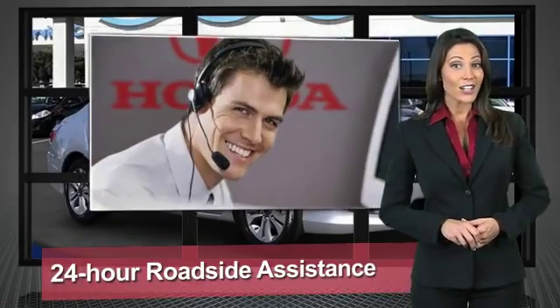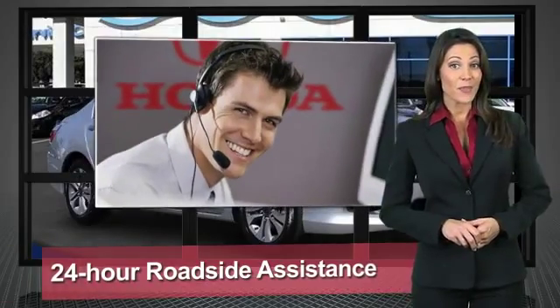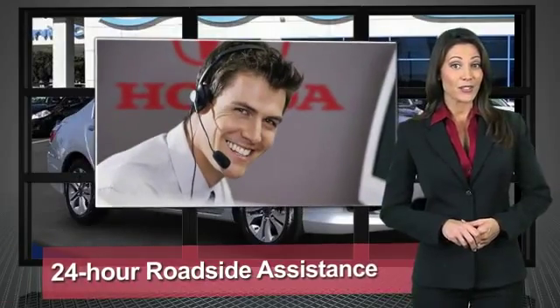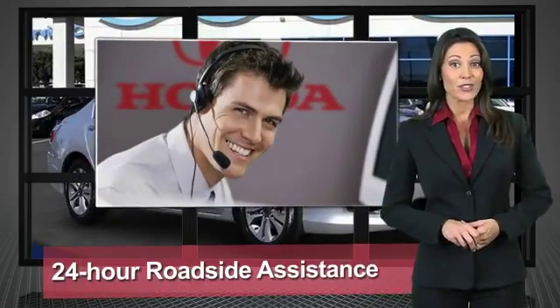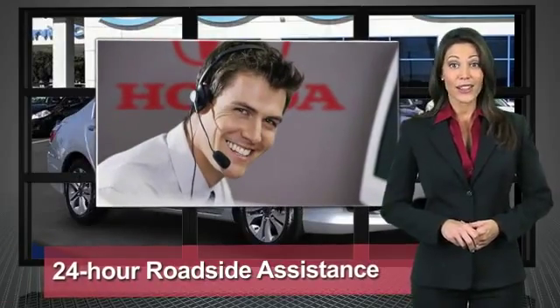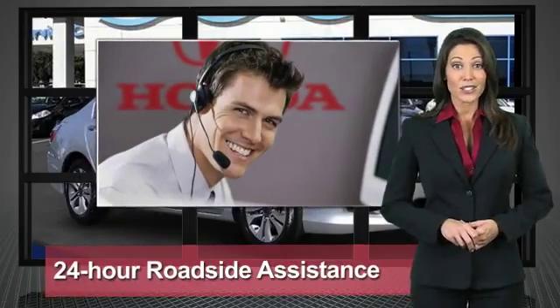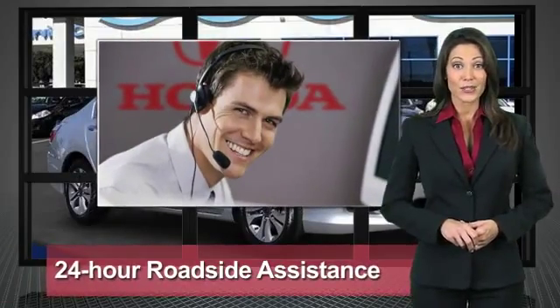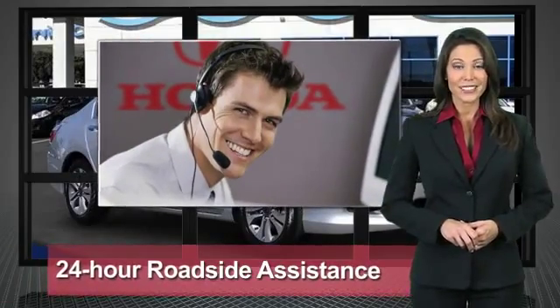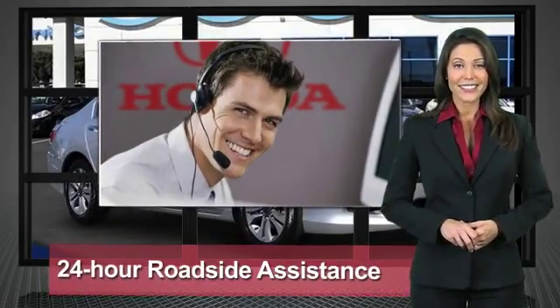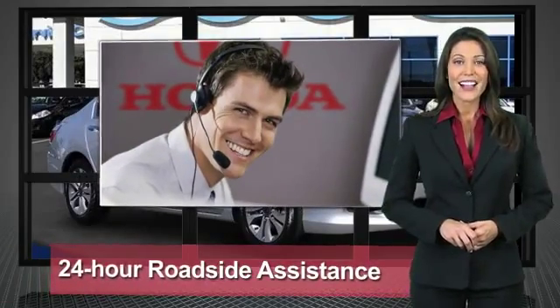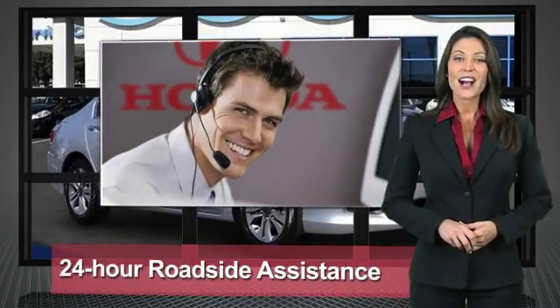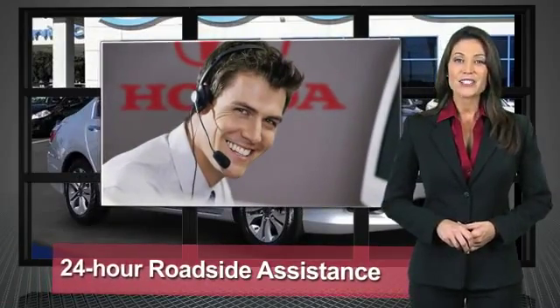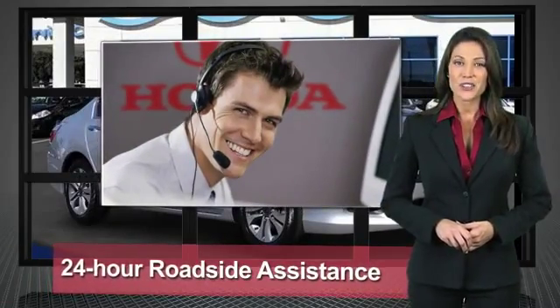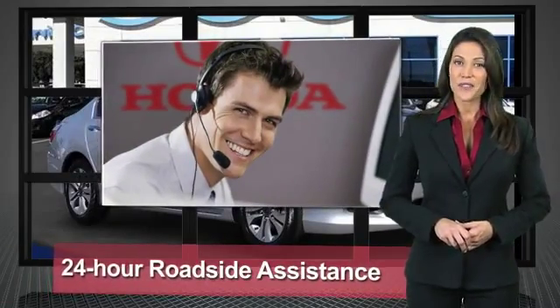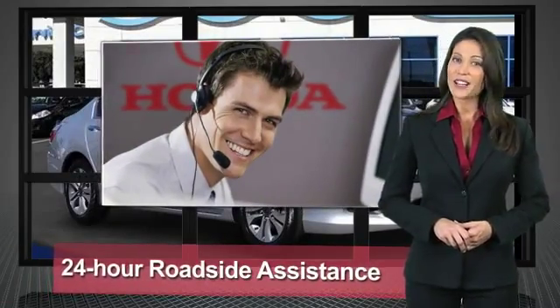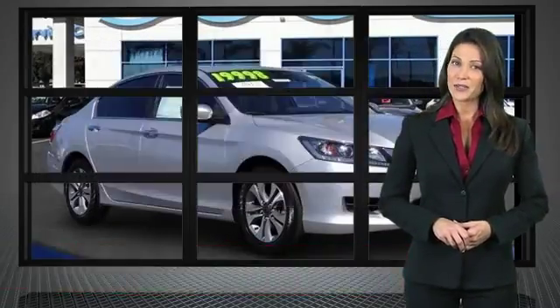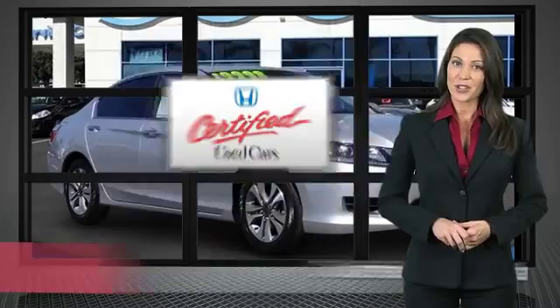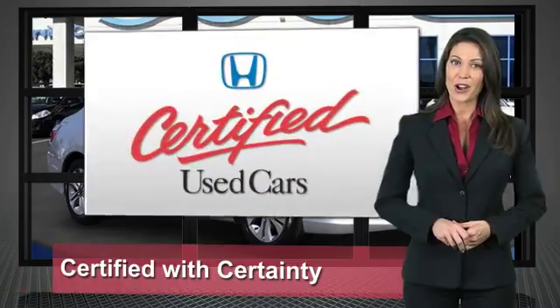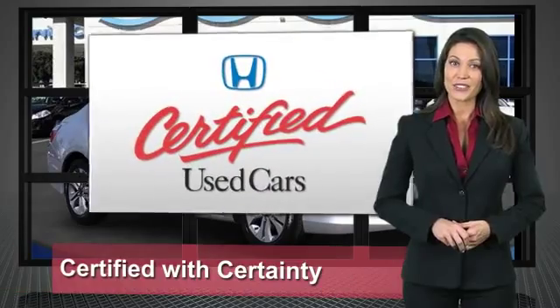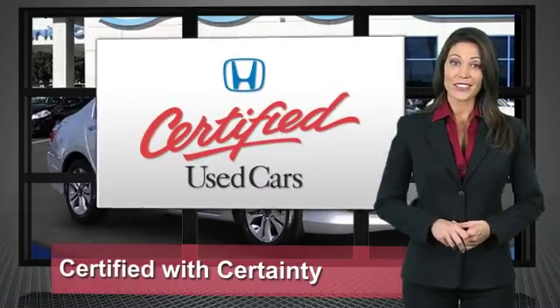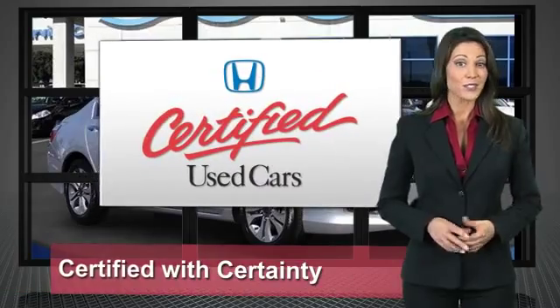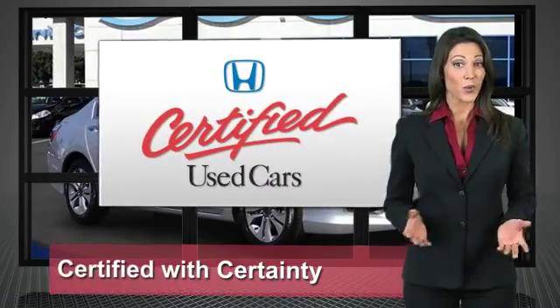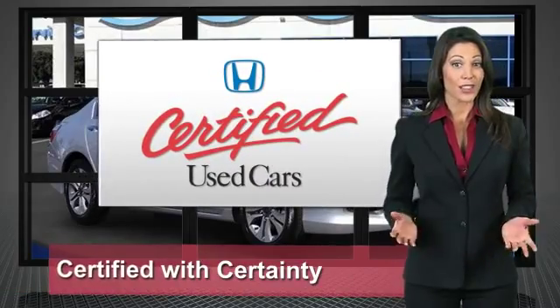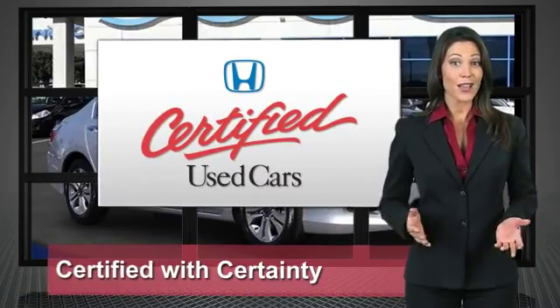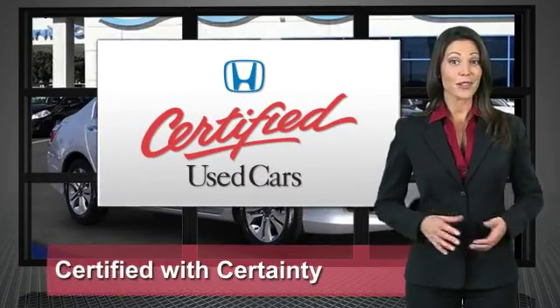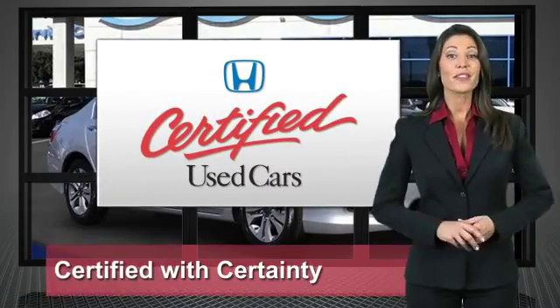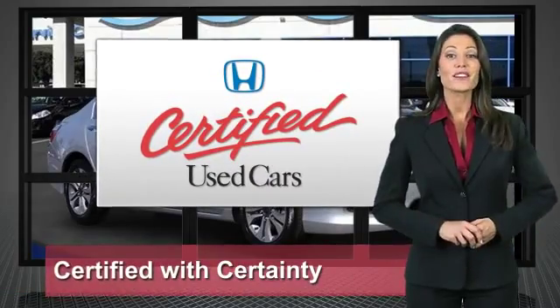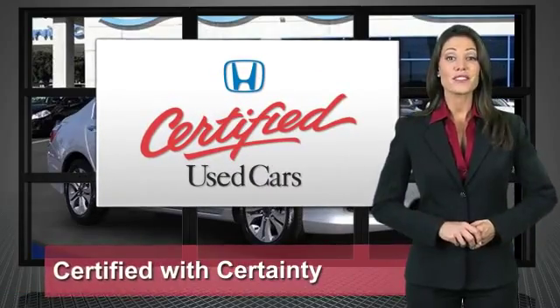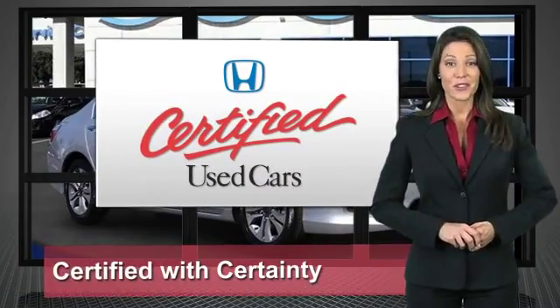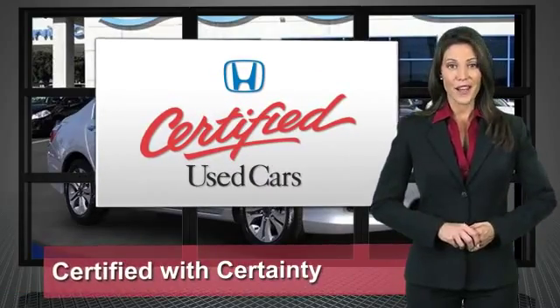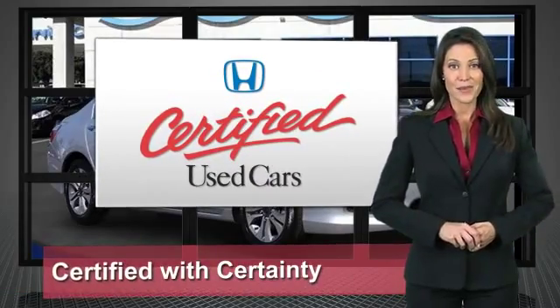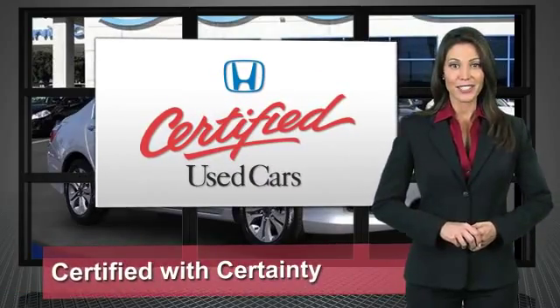Honda models are eligible. Honda certified used cars — so reliable, they're certifiable.